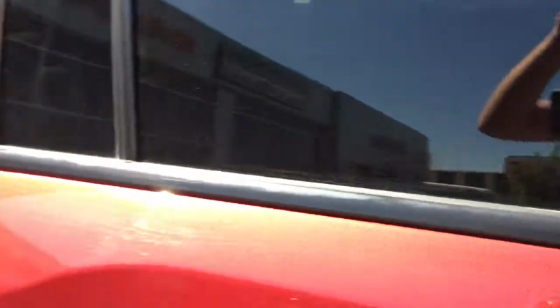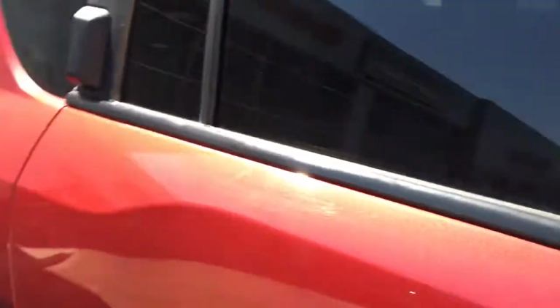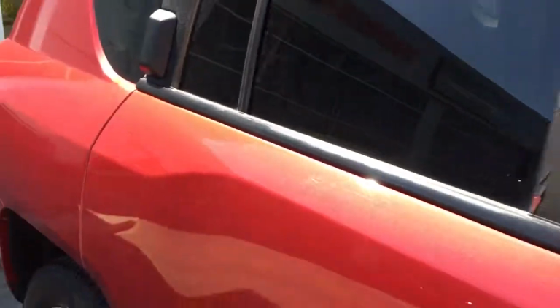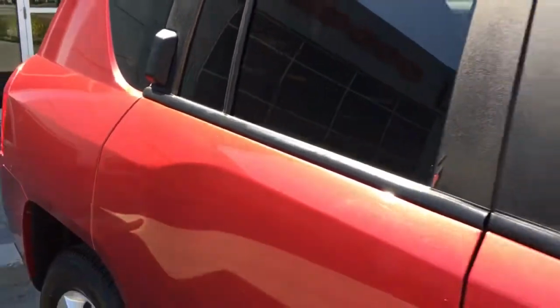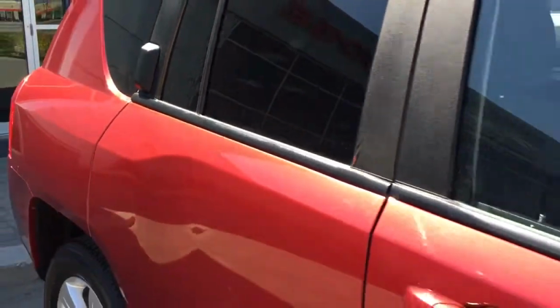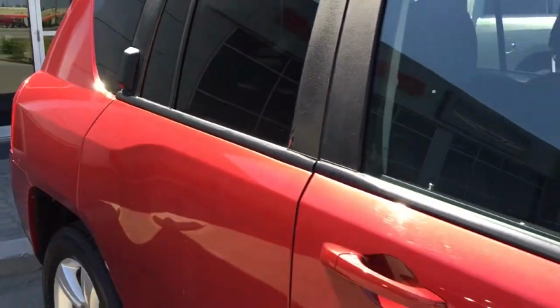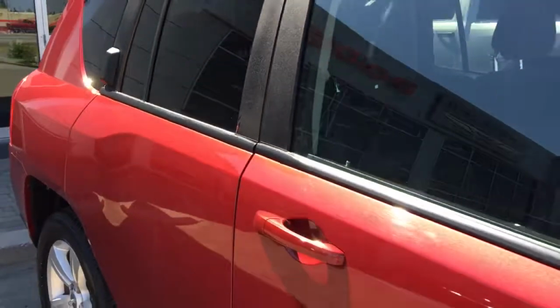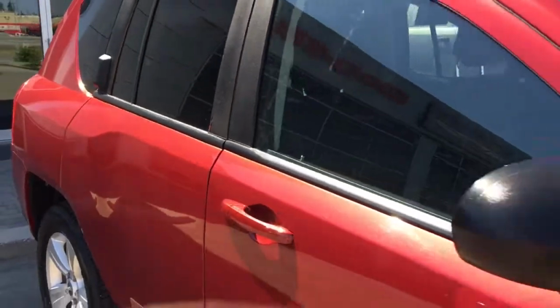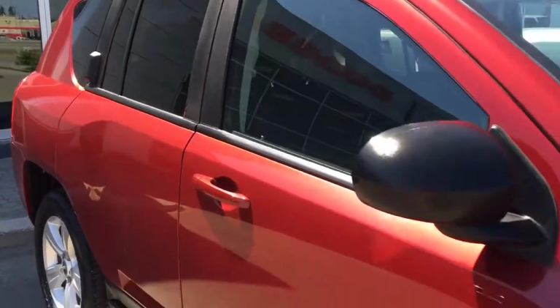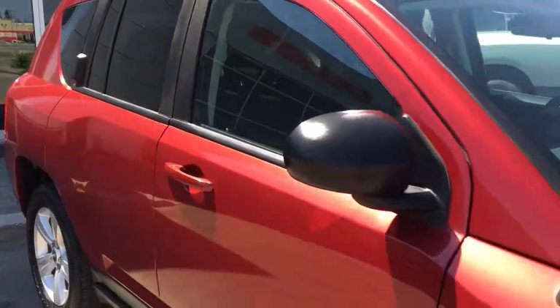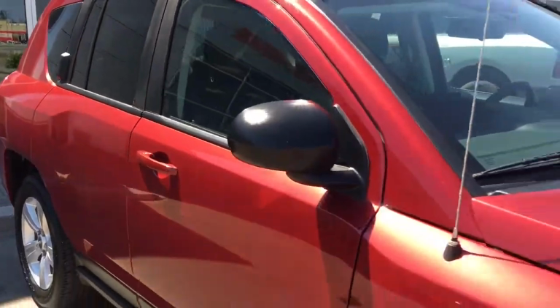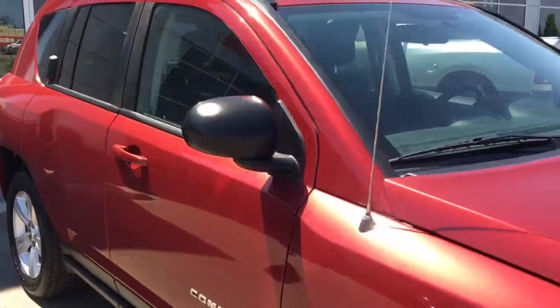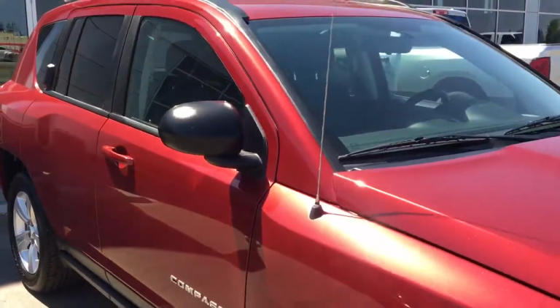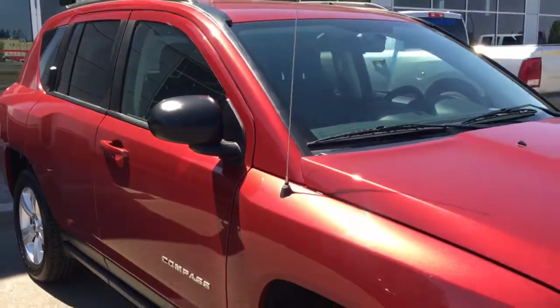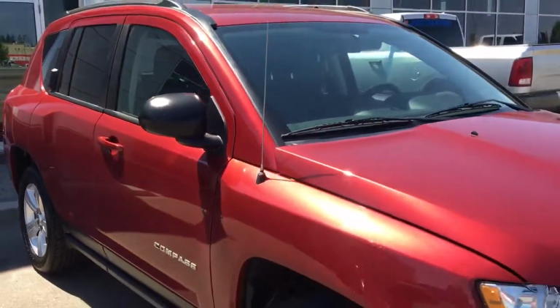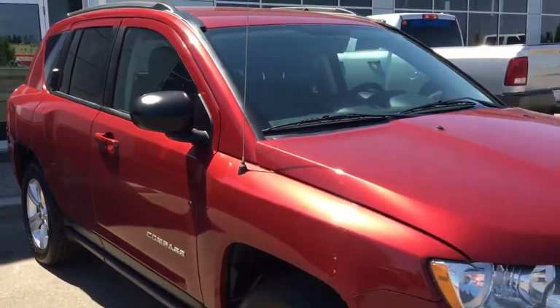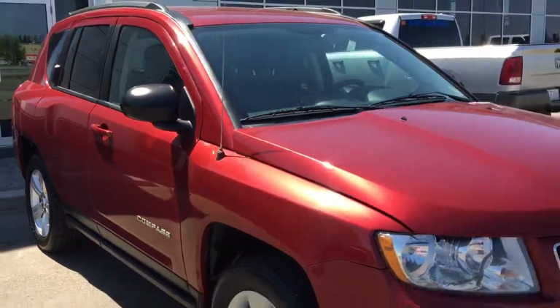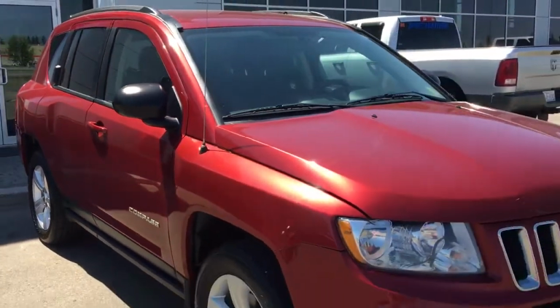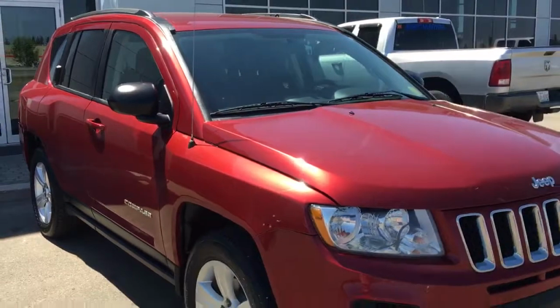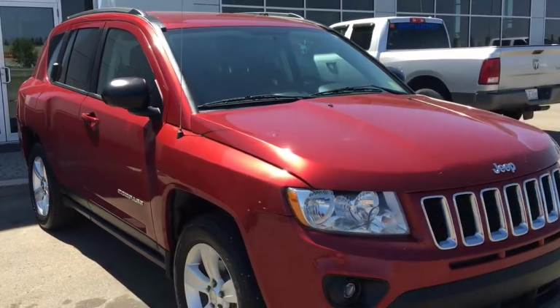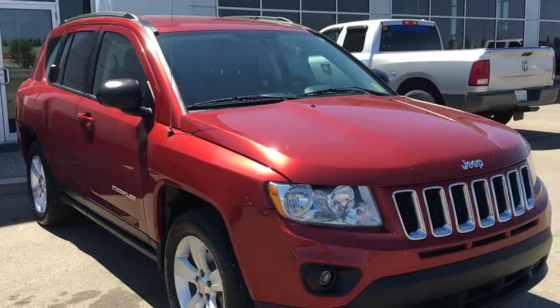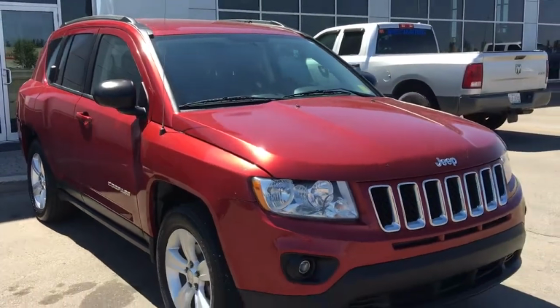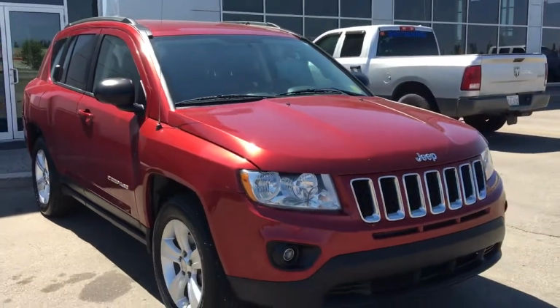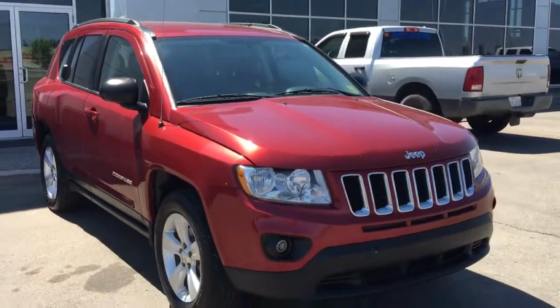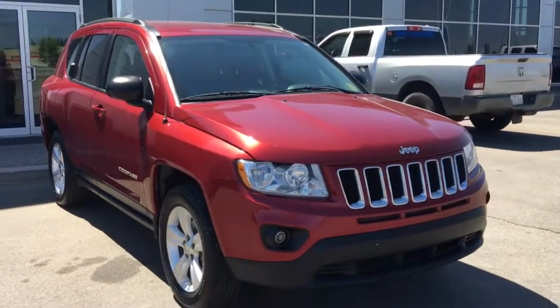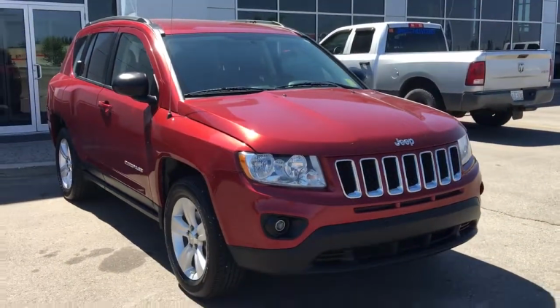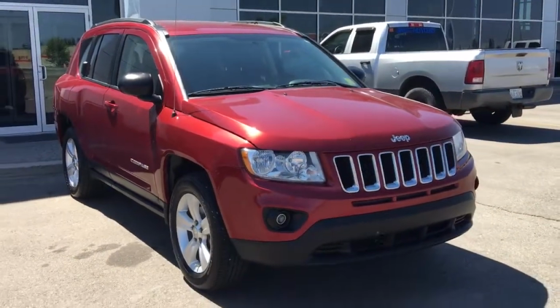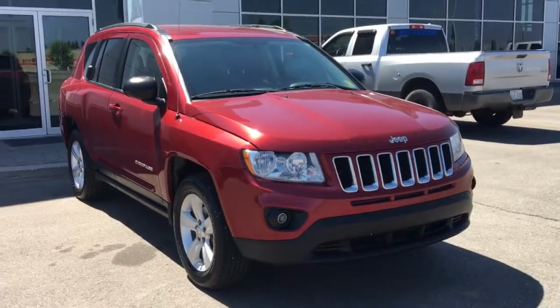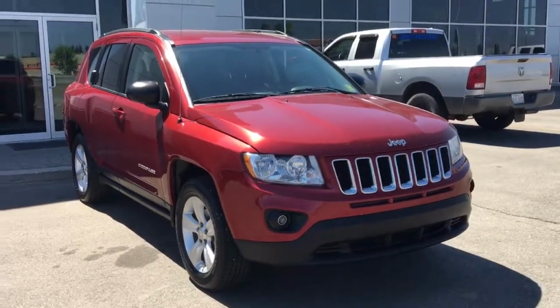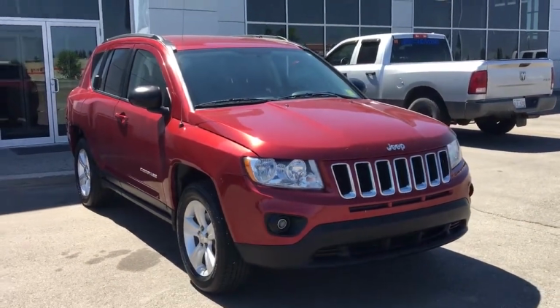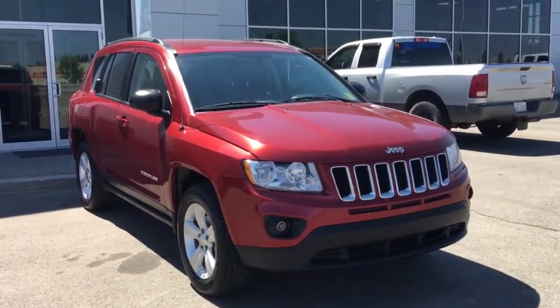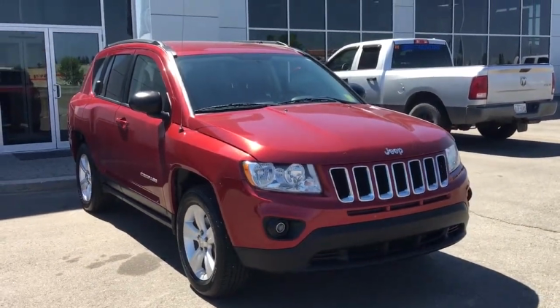So if you'd like to take this vehicle for a test drive, we're located at 200 Matthews Avenue. Hopefully we'll see you soon. Take care.